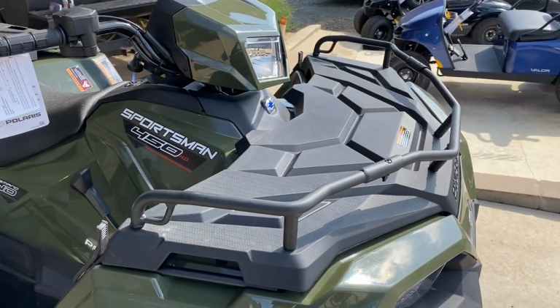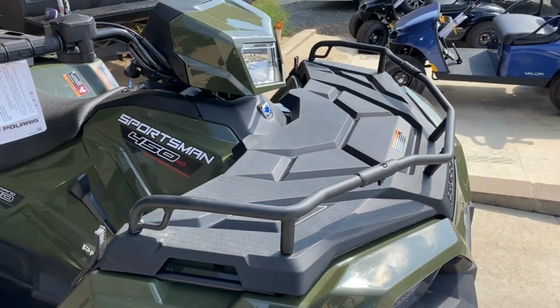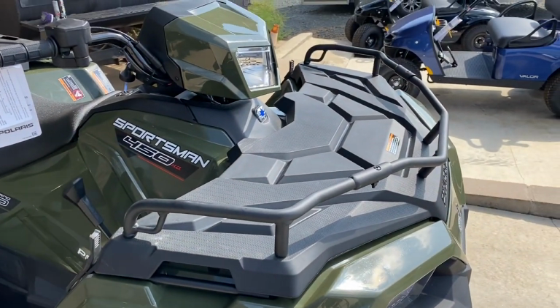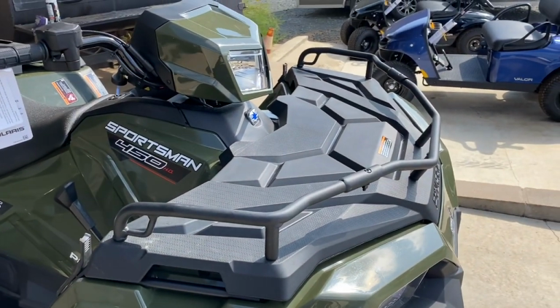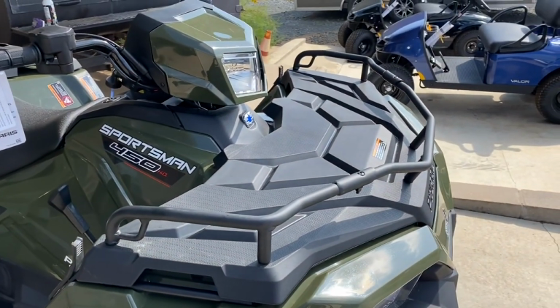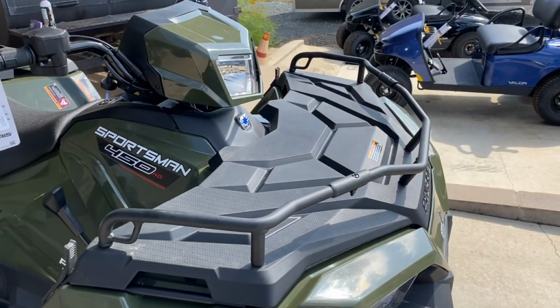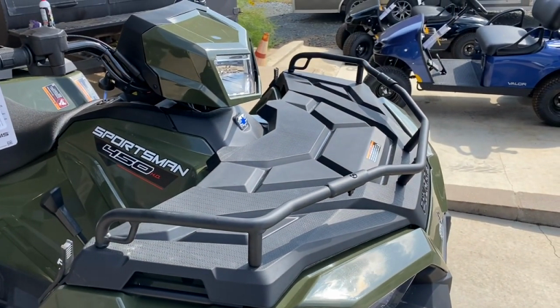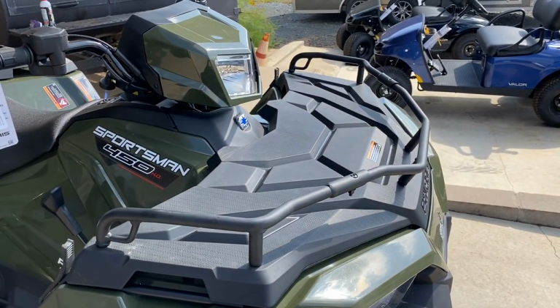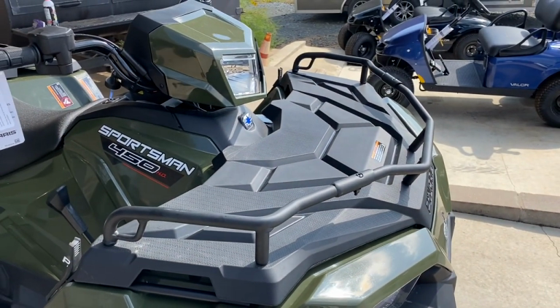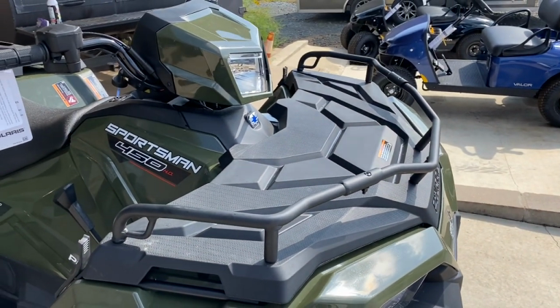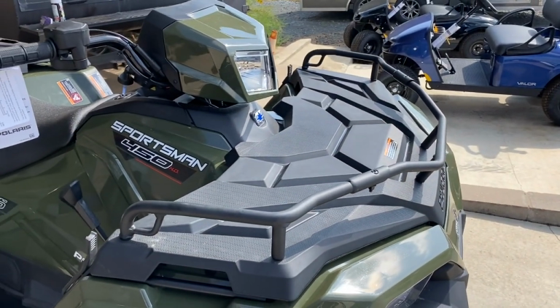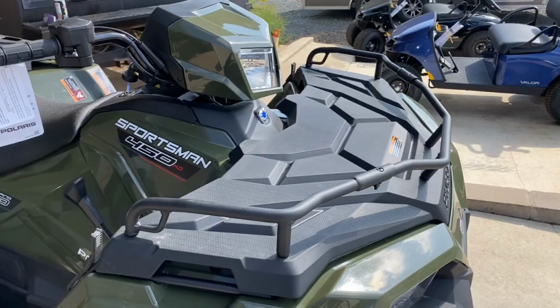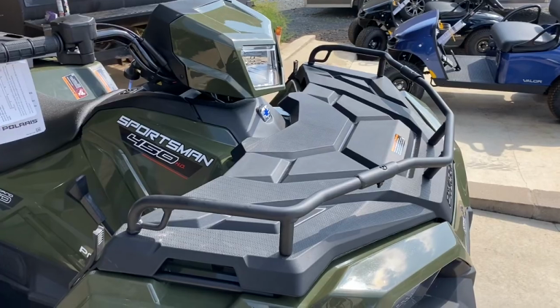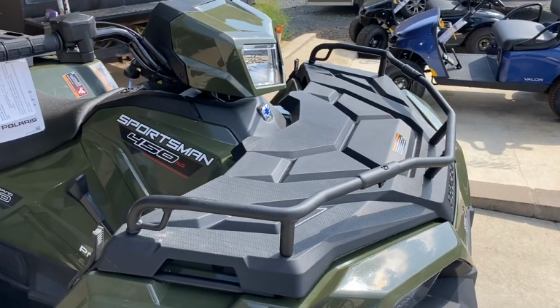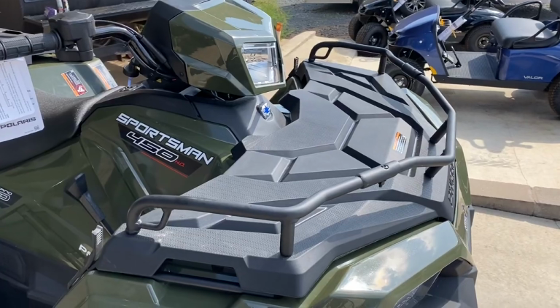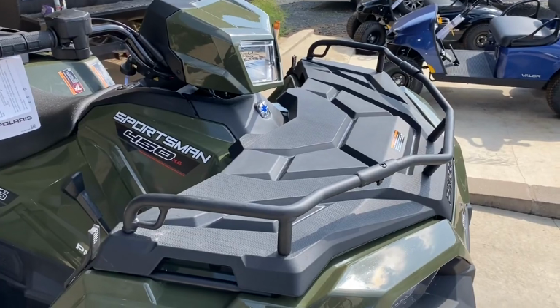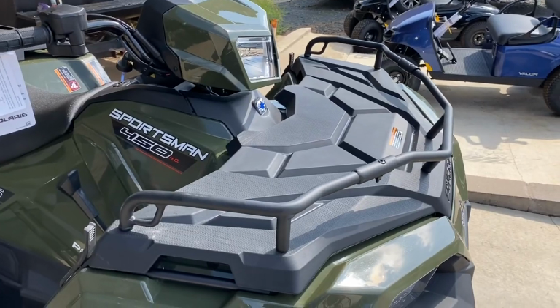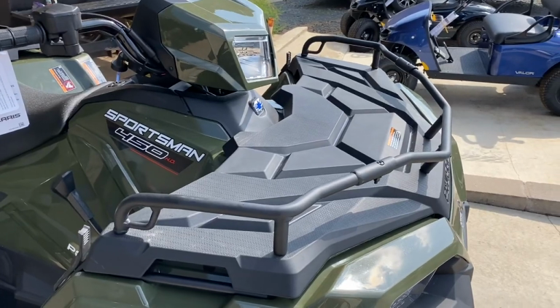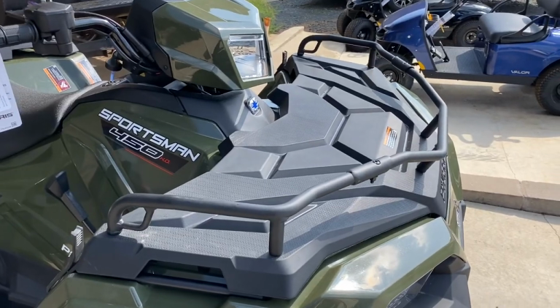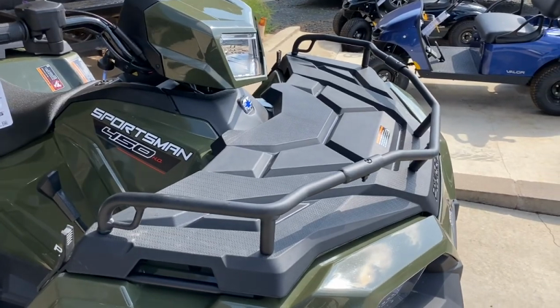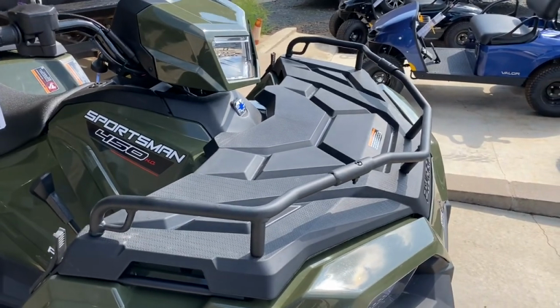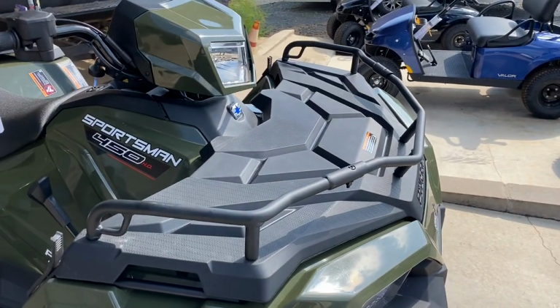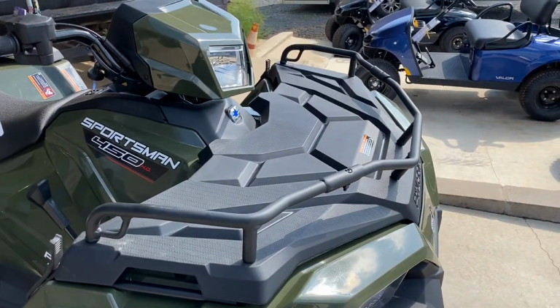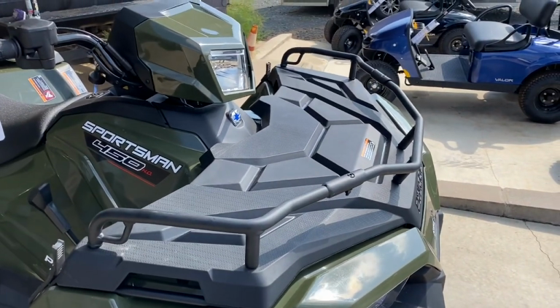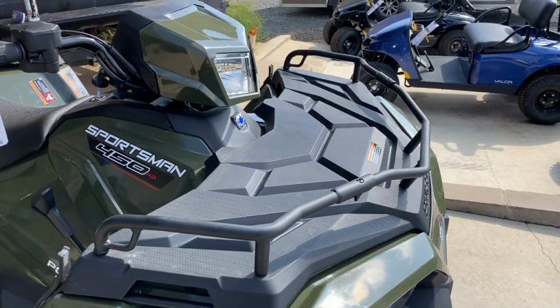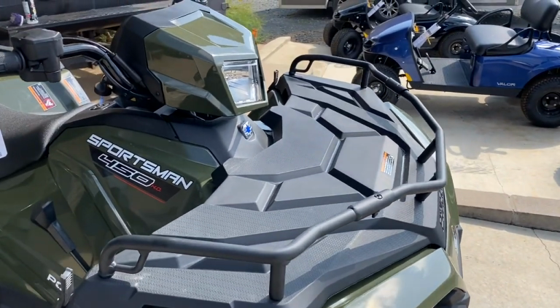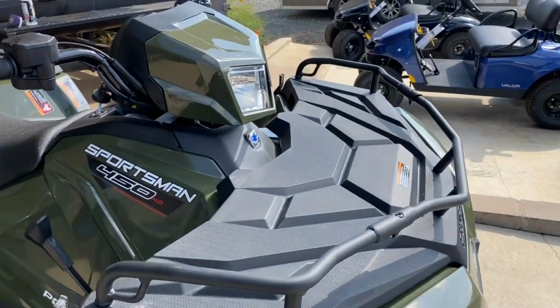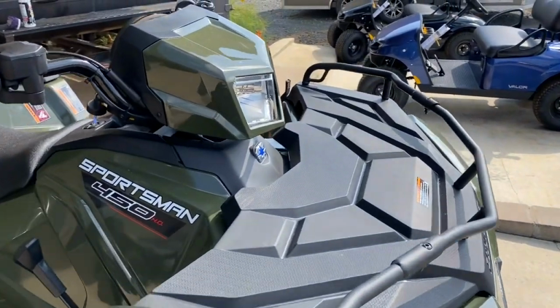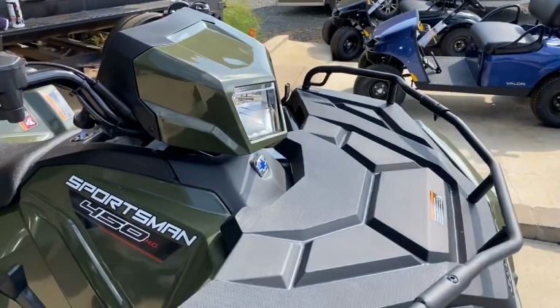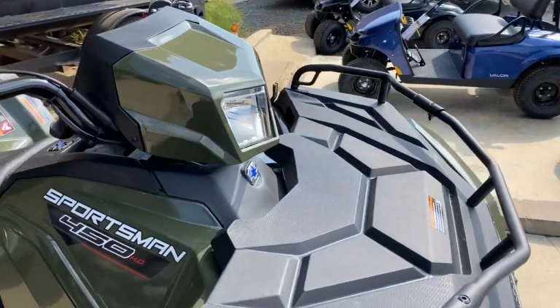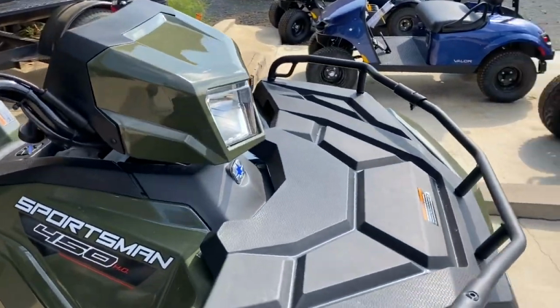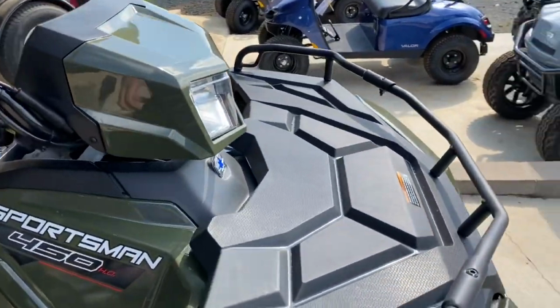Pretty cool features. We also have — and this is the base model, guys, I know this looks like a premium edition in years past — a base model with a big cargo rack area.